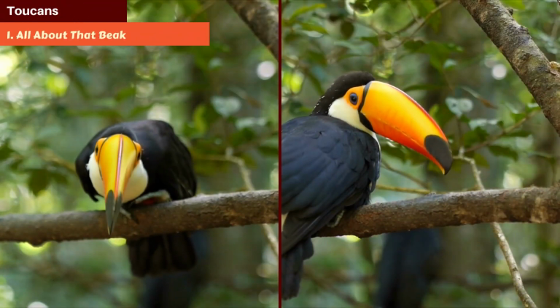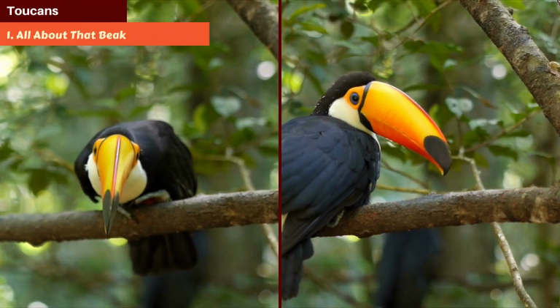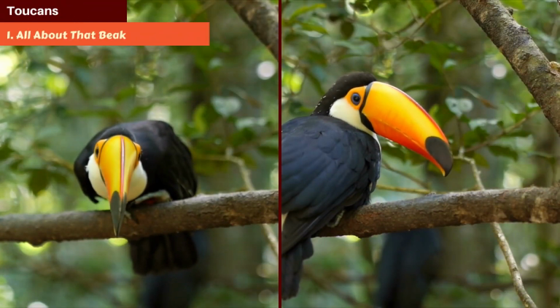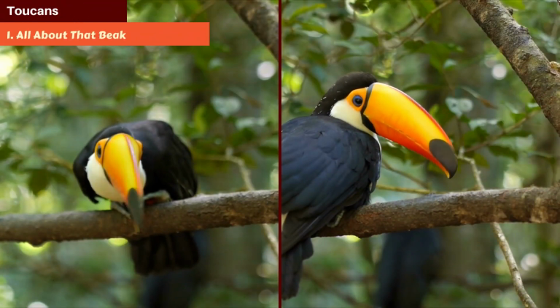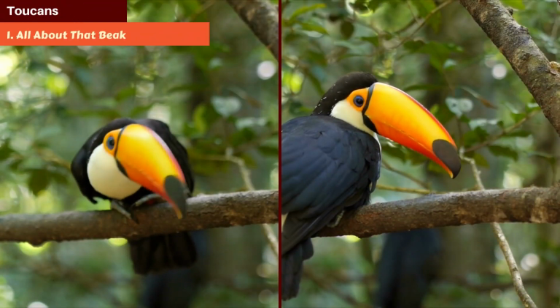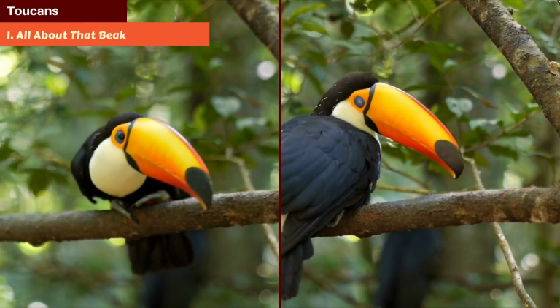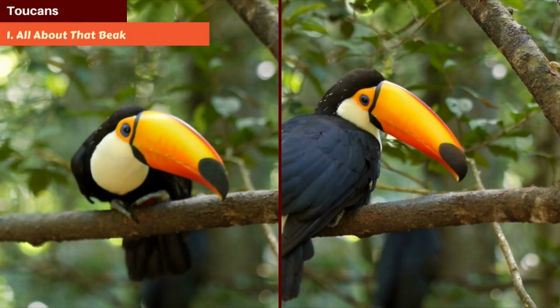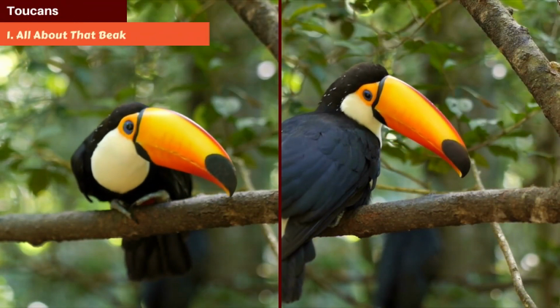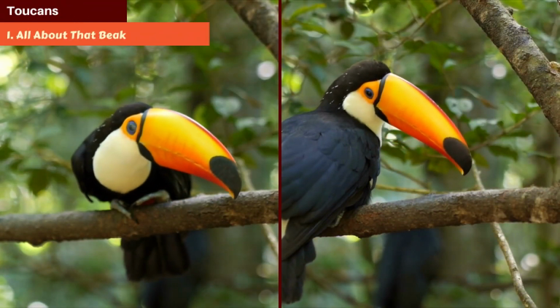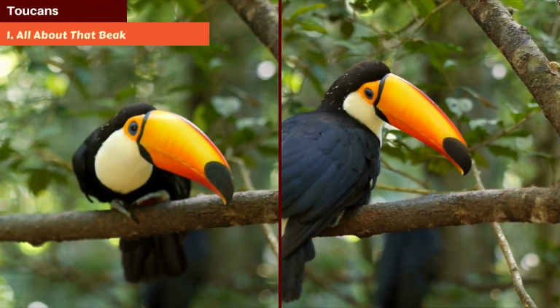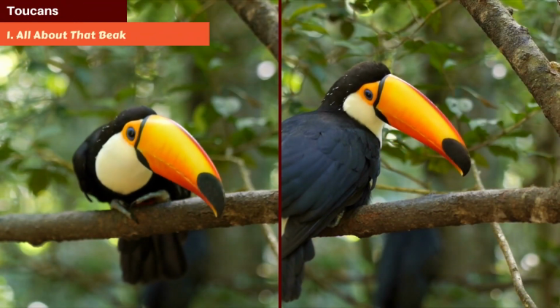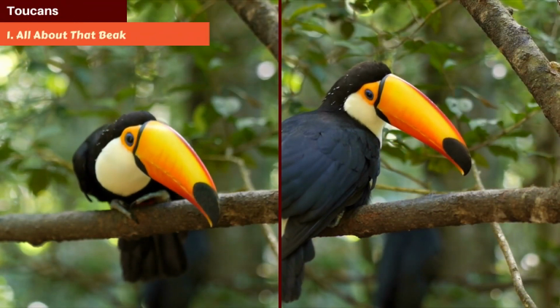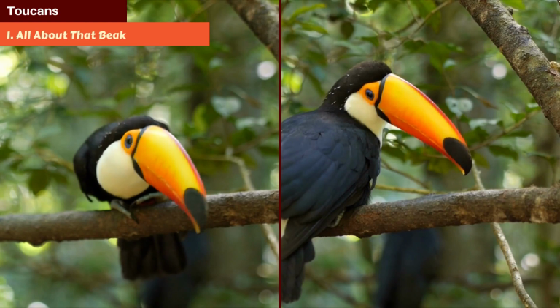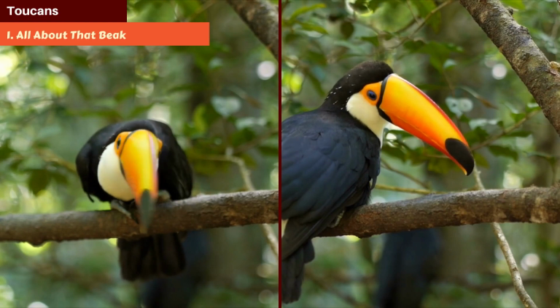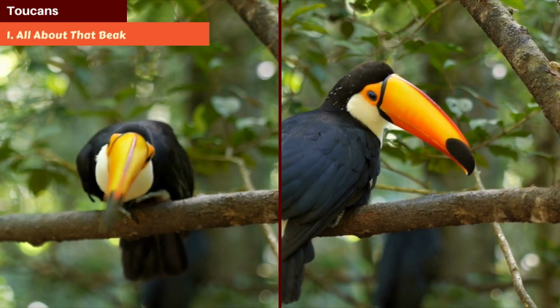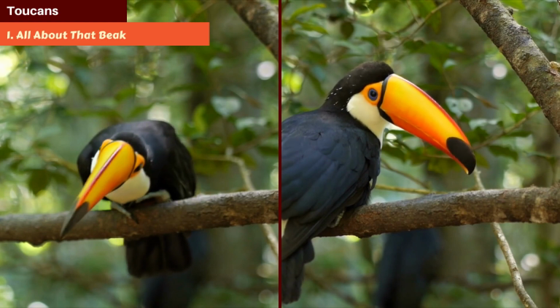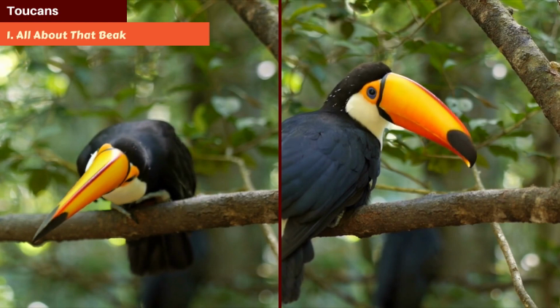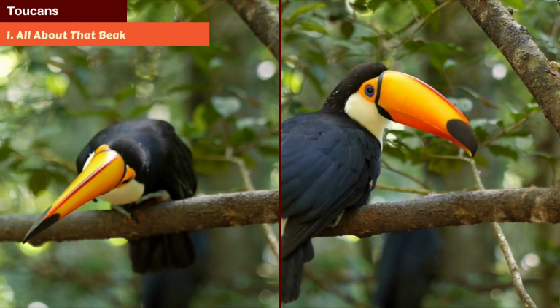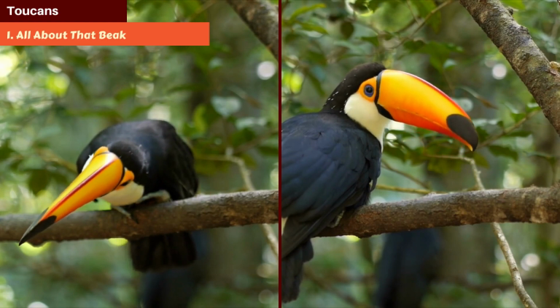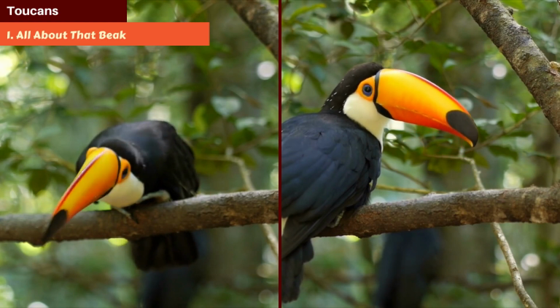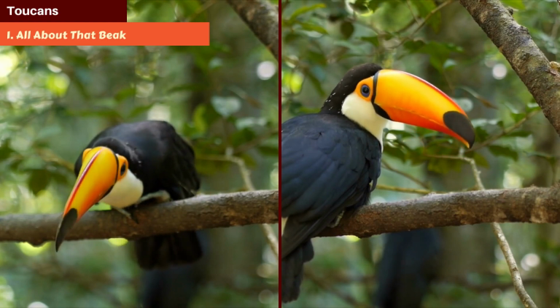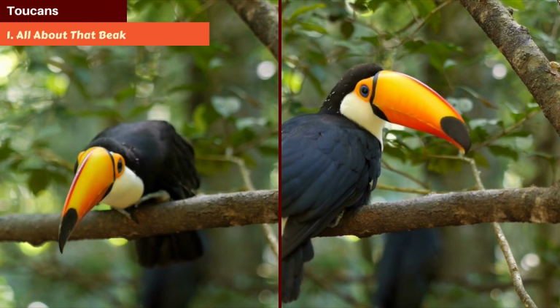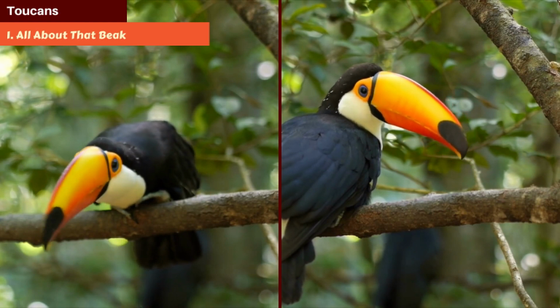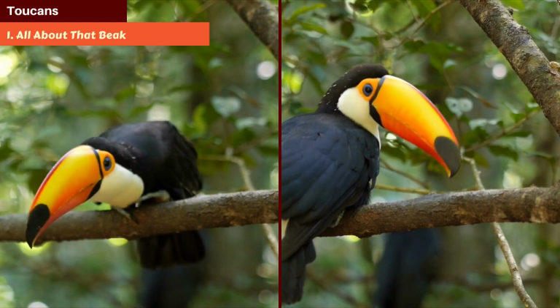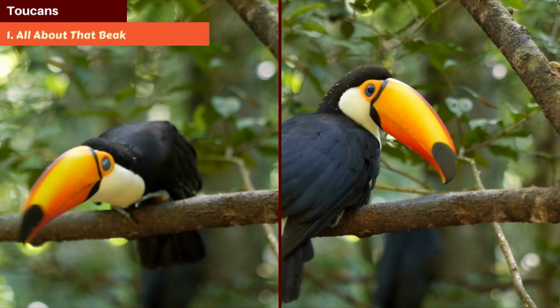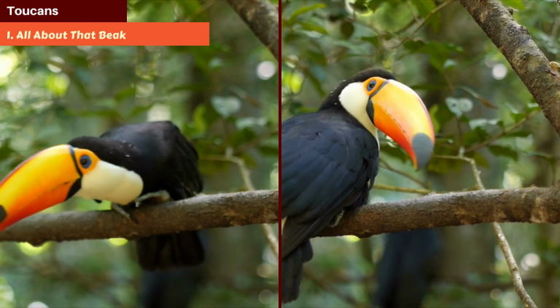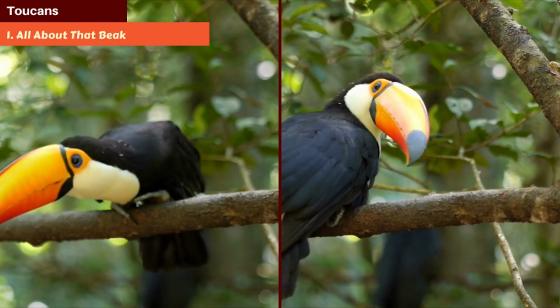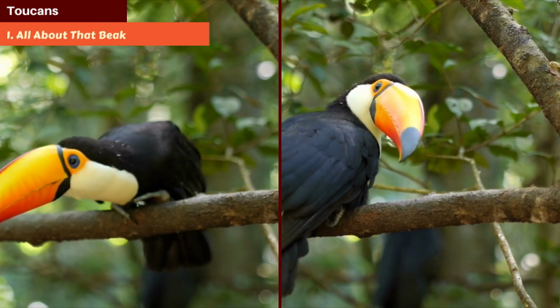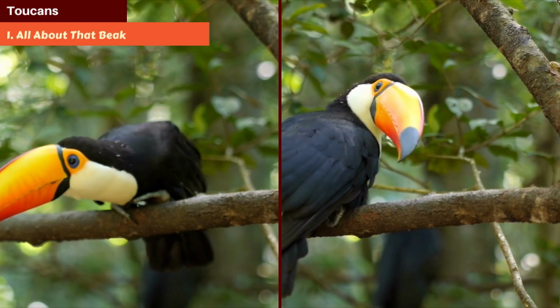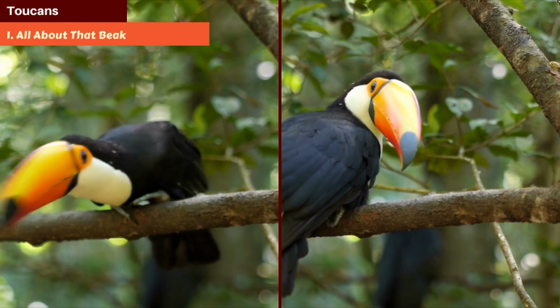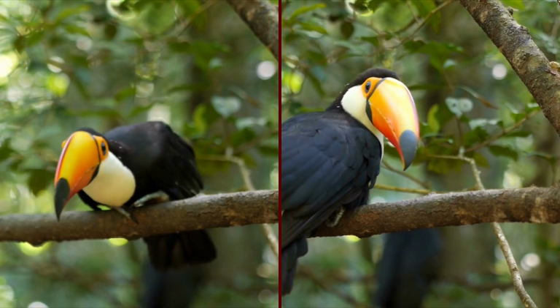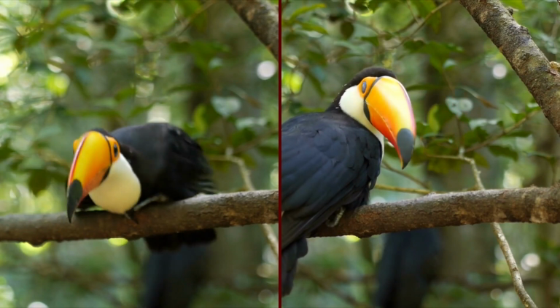Plus, they use this oversized beak to regulate body temperature, sort of like an avian radiator.